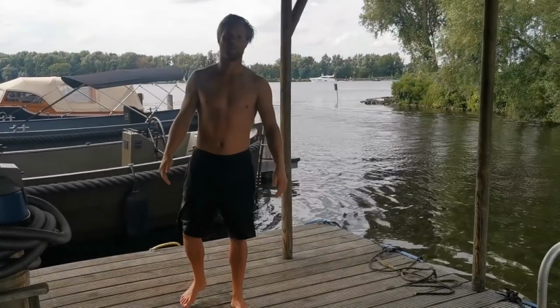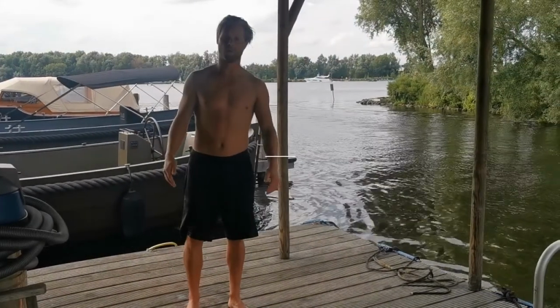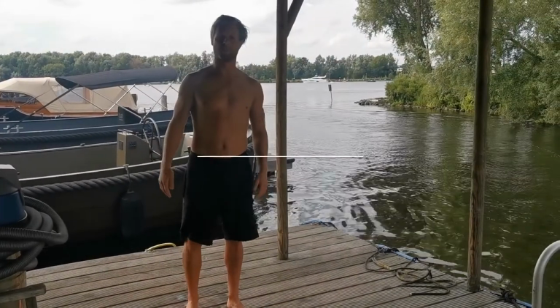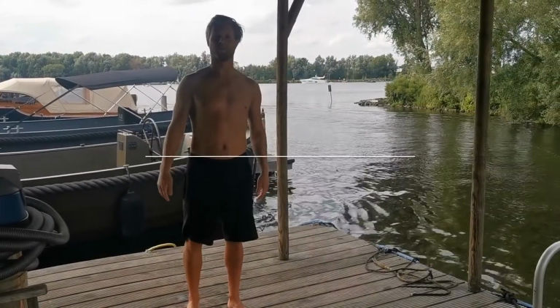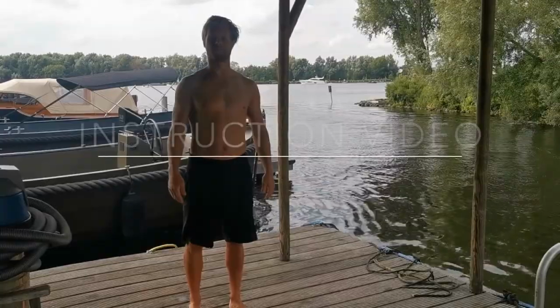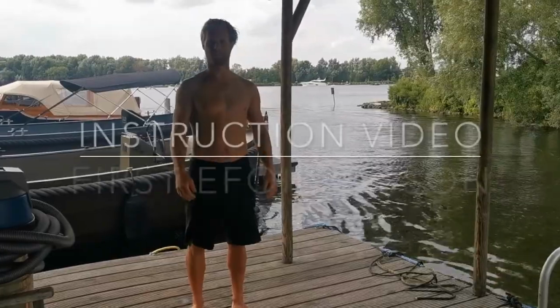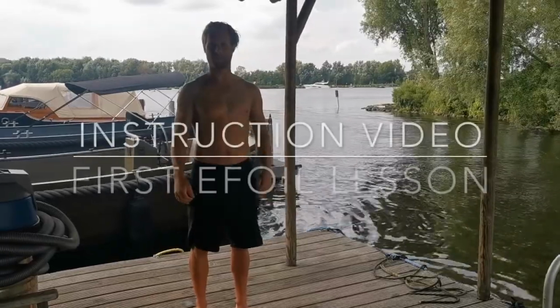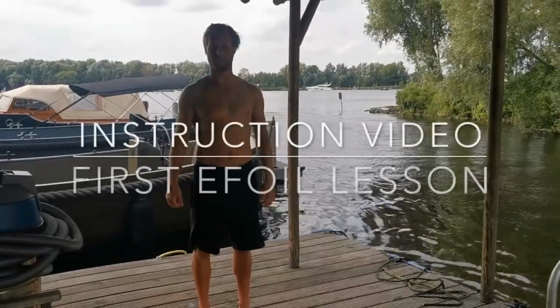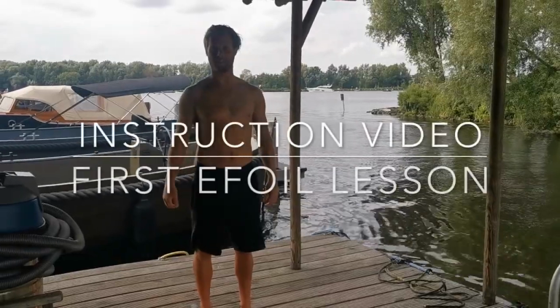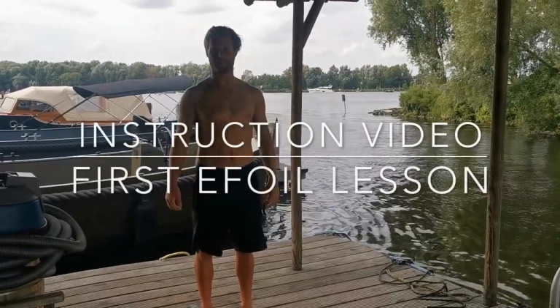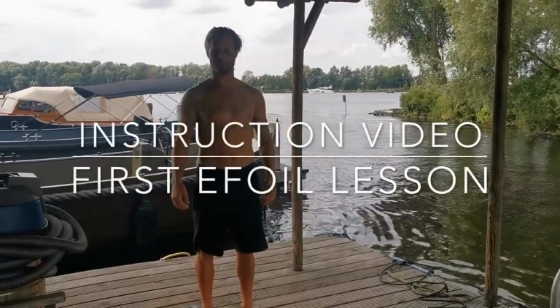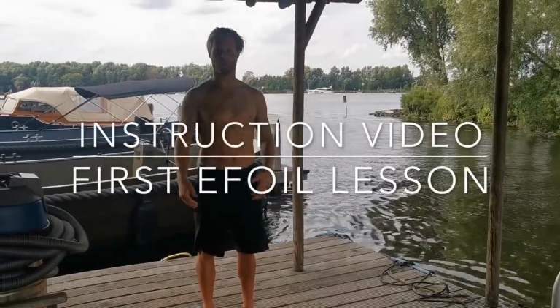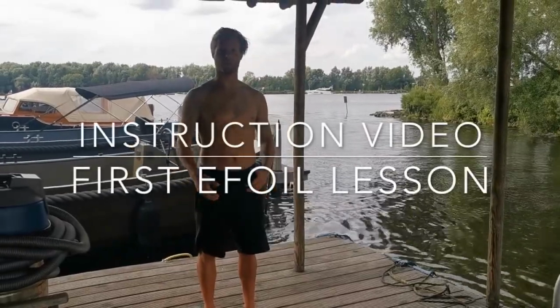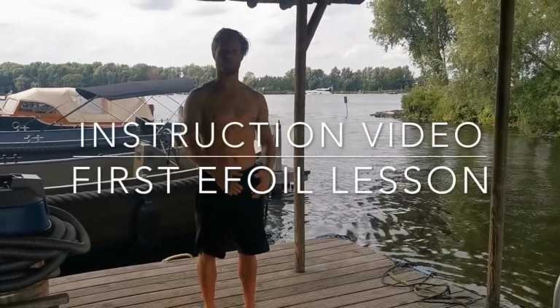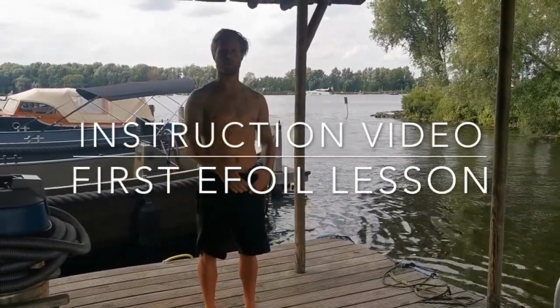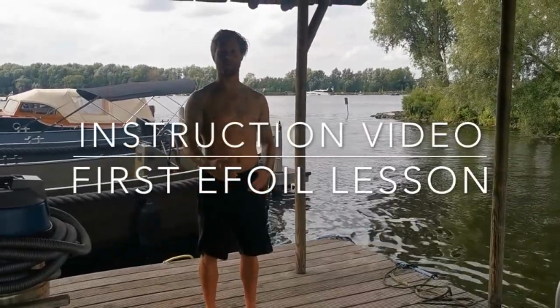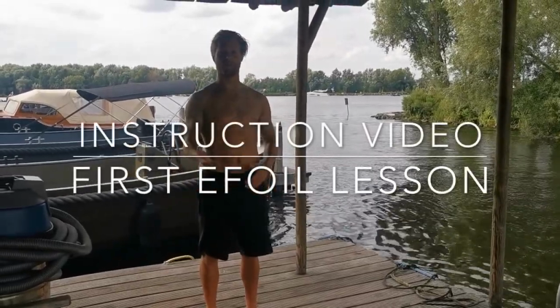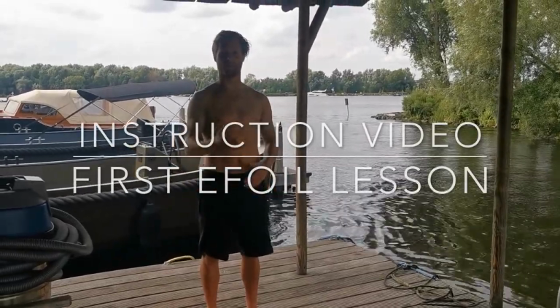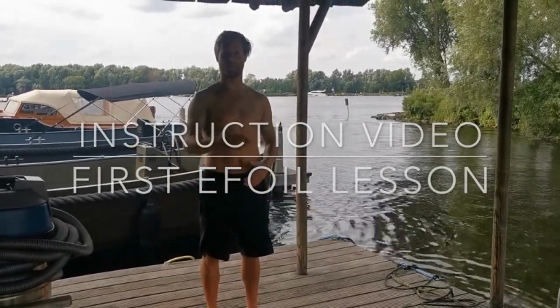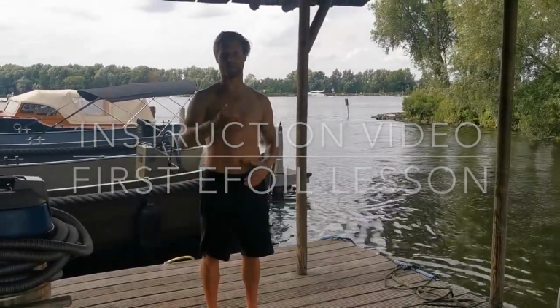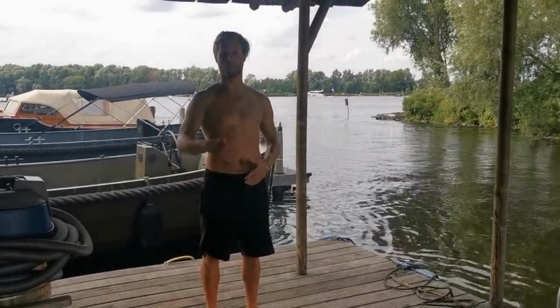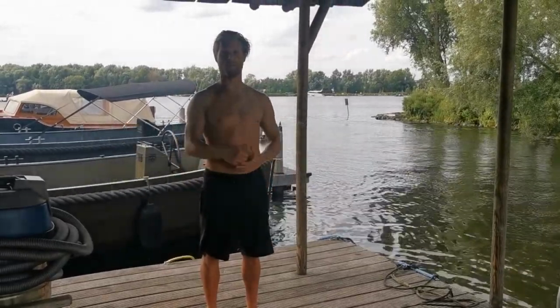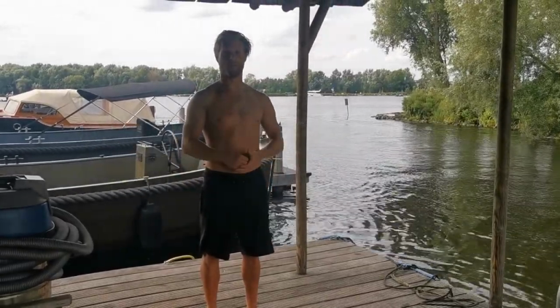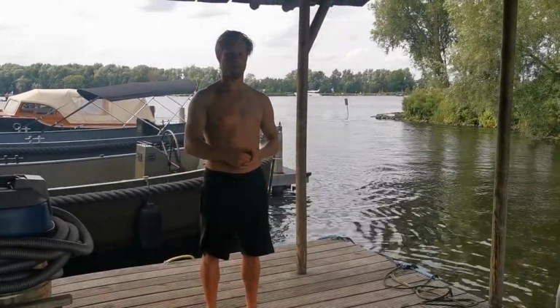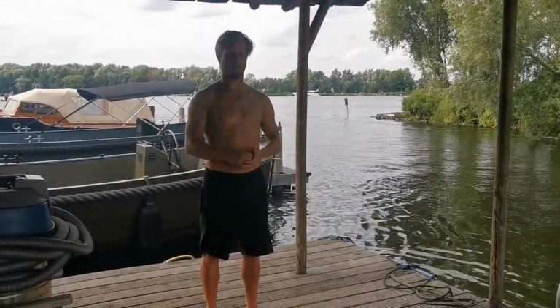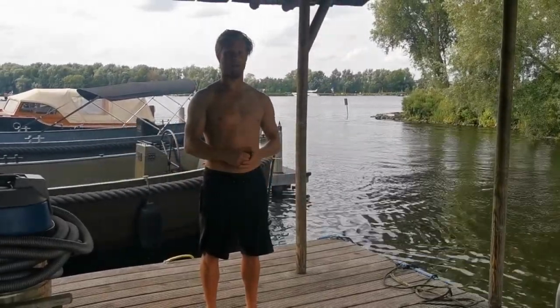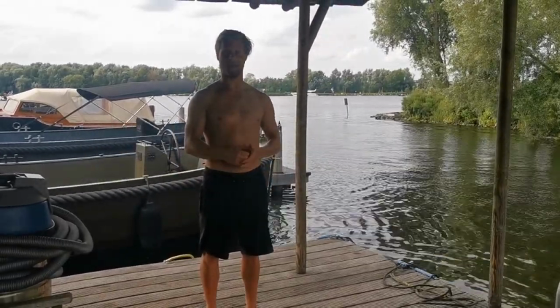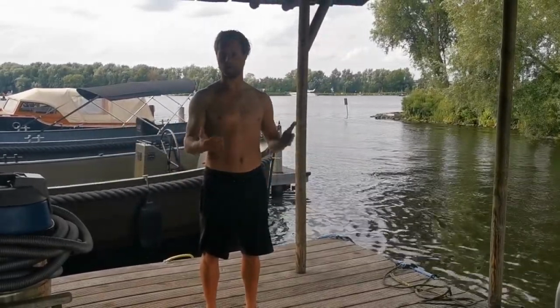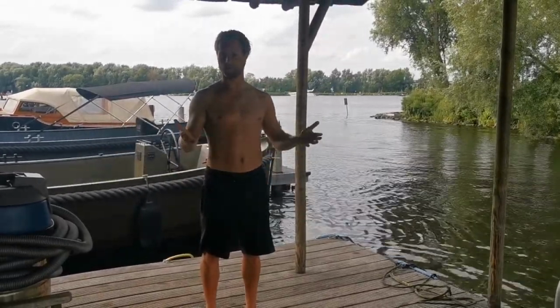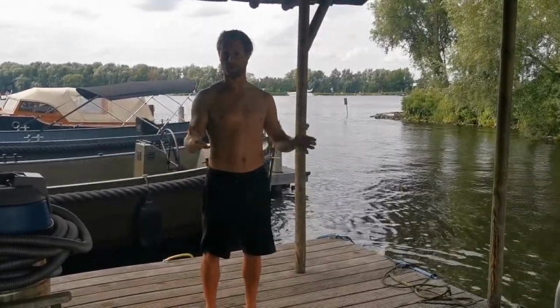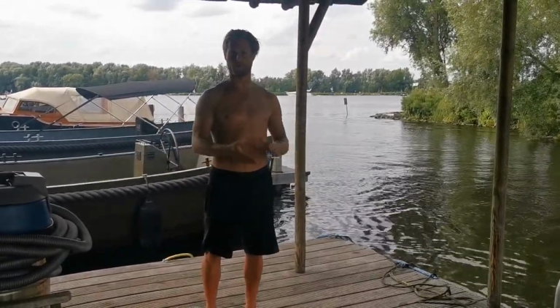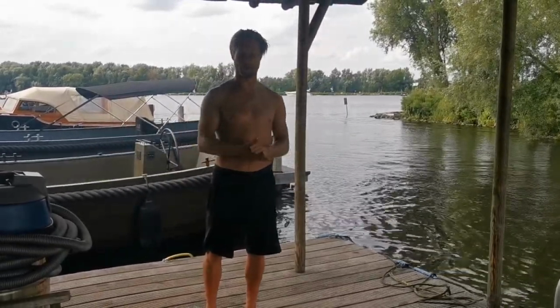Welcome to your first eFoil lesson. I'm going to show you the easy steps — how to get up and how to start foiling.